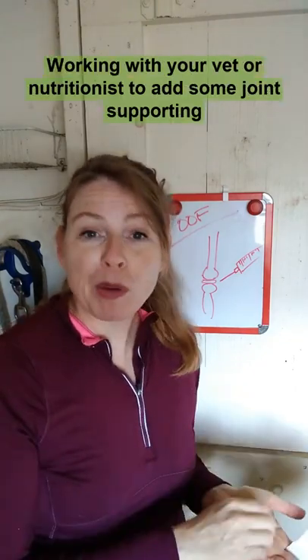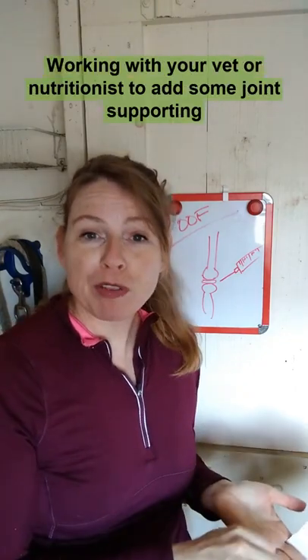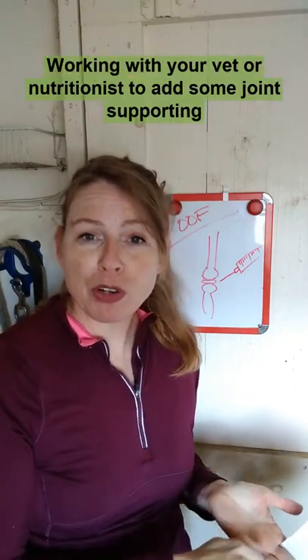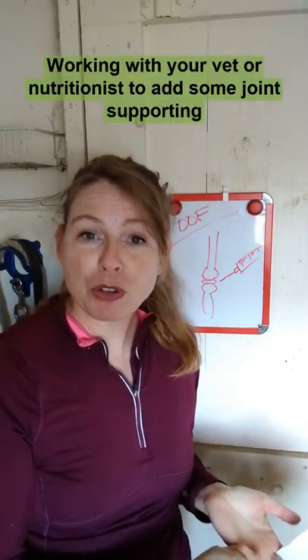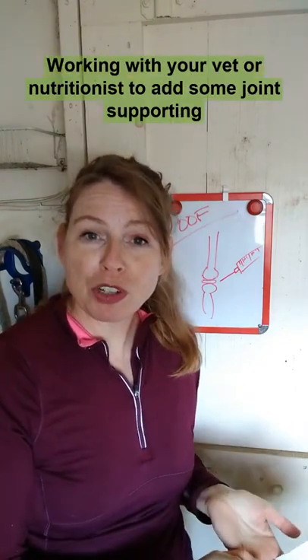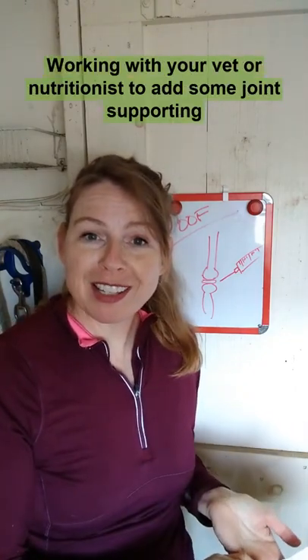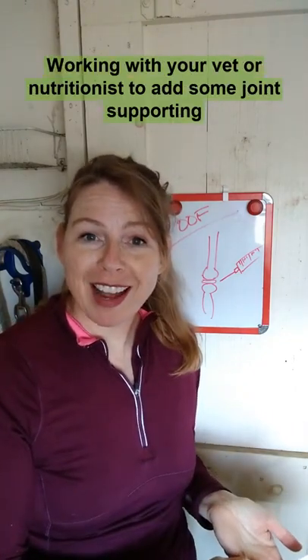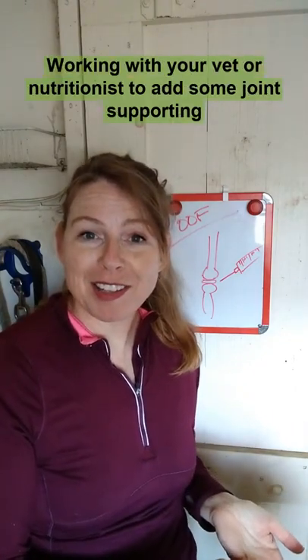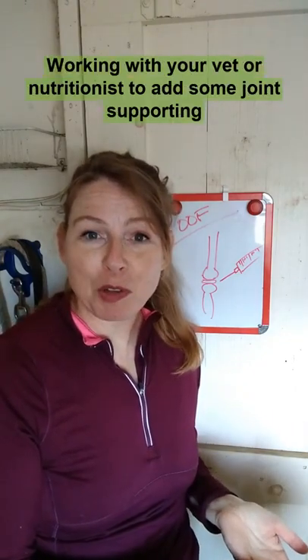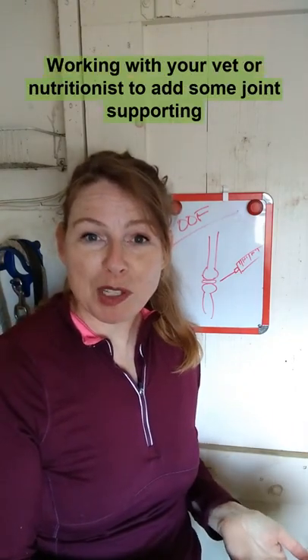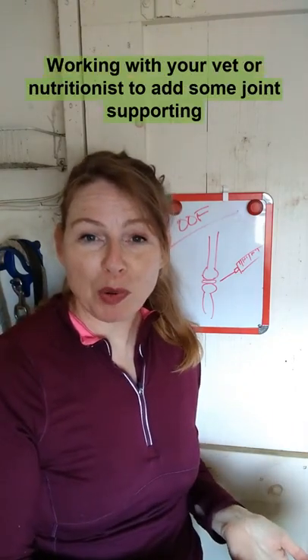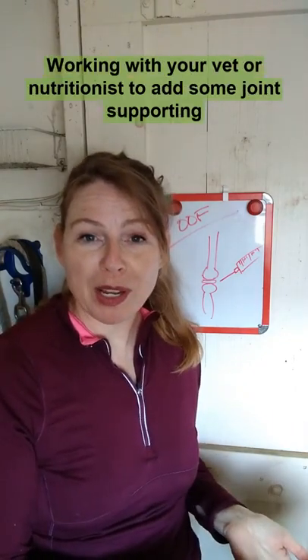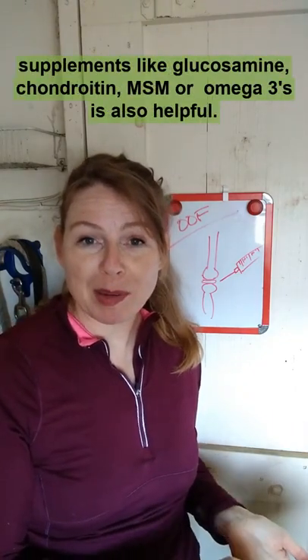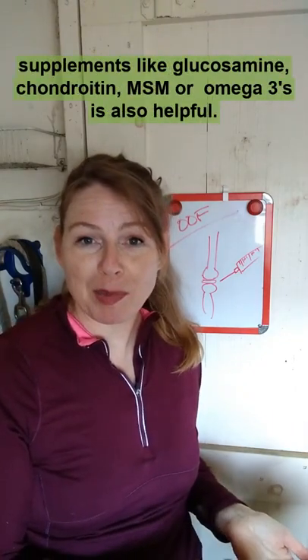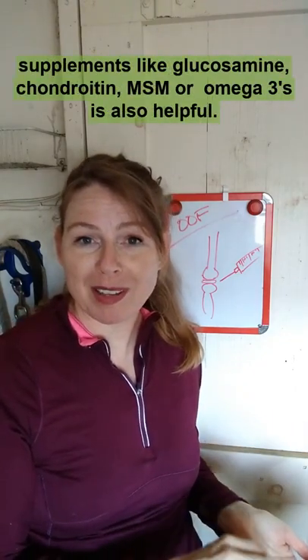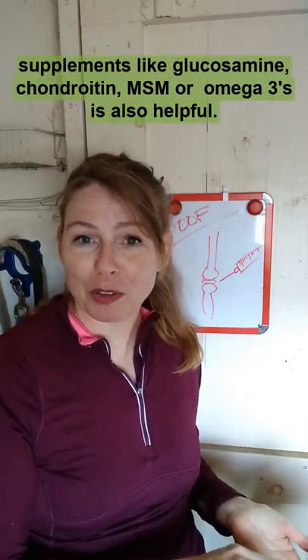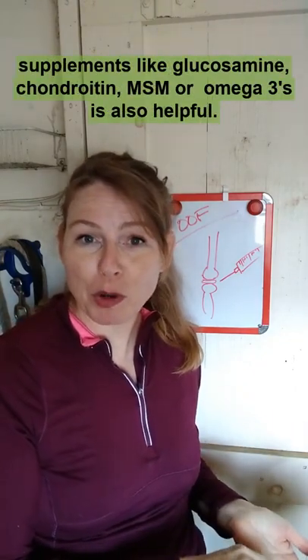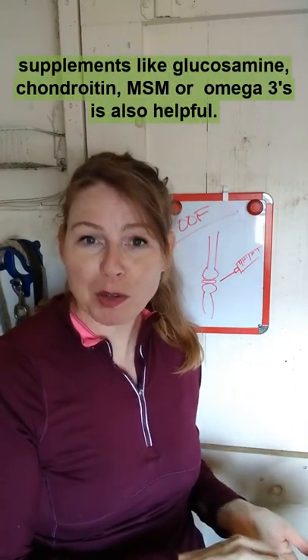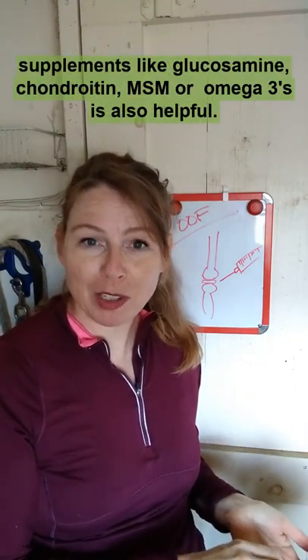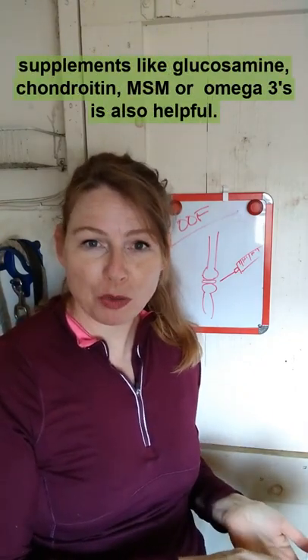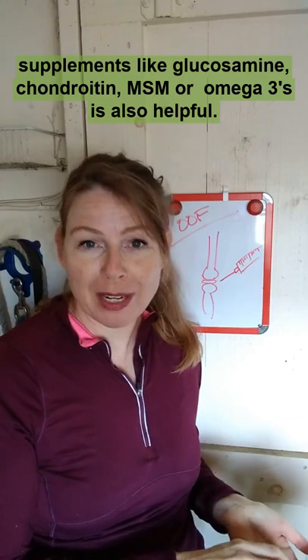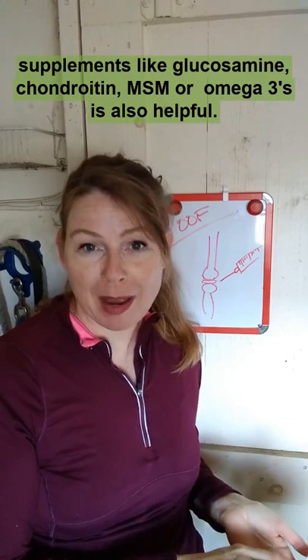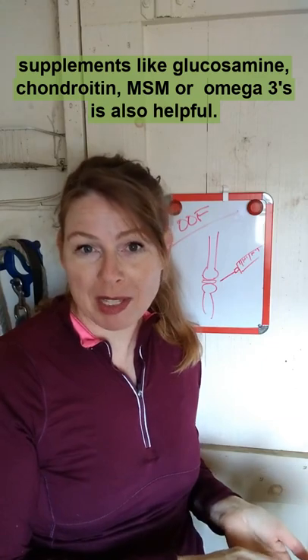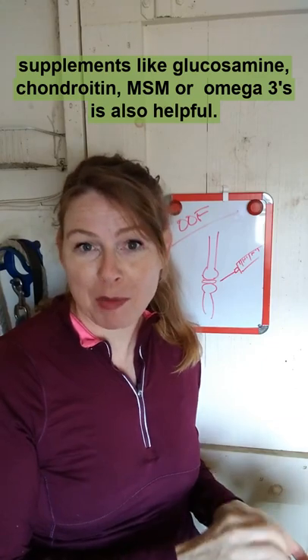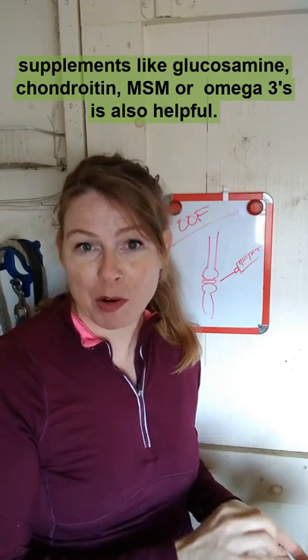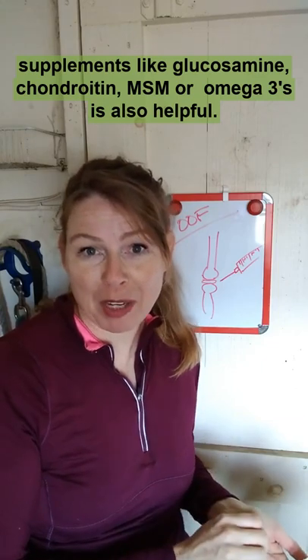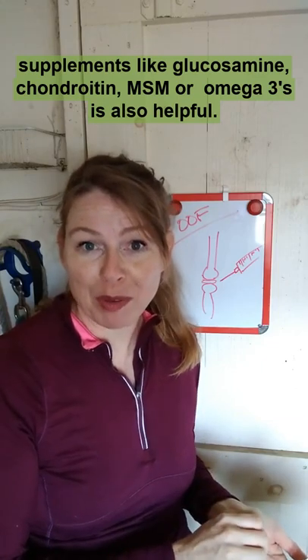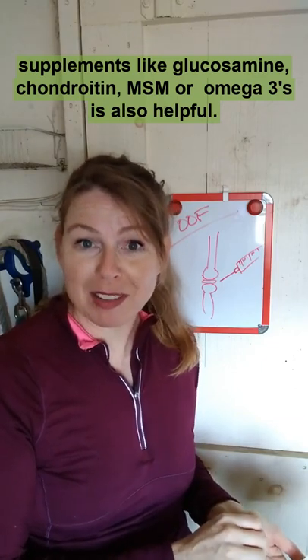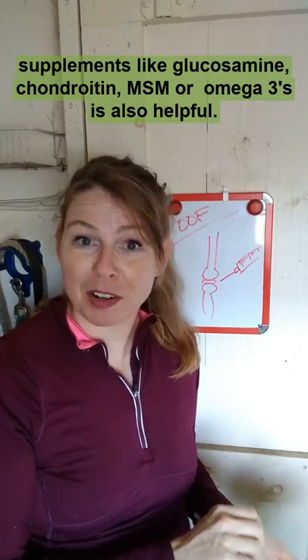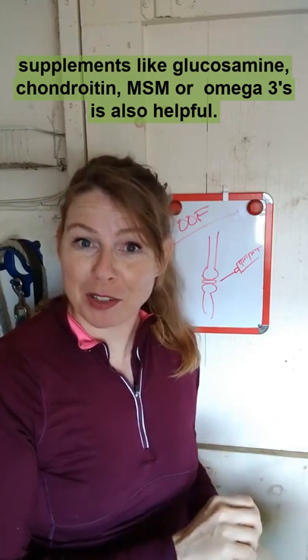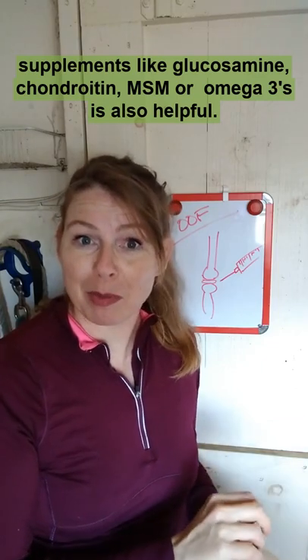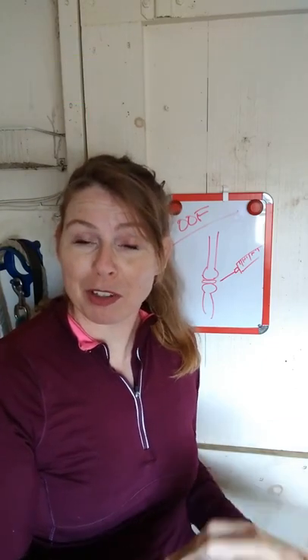Working with your veterinary nutritionist to add some joint-supporting supplements like glucosamine, chondroitin, MSM, or omega-3s is also helpful.